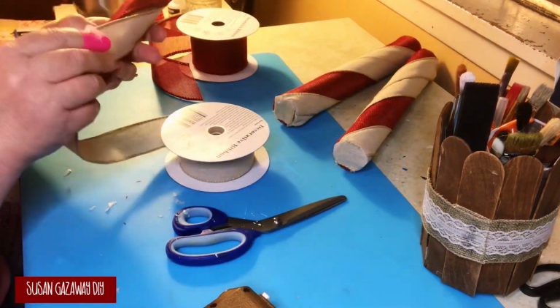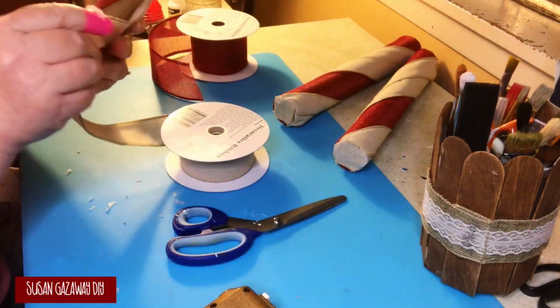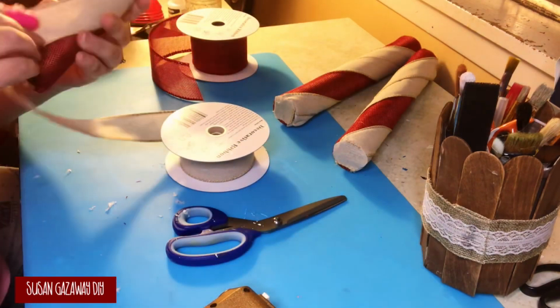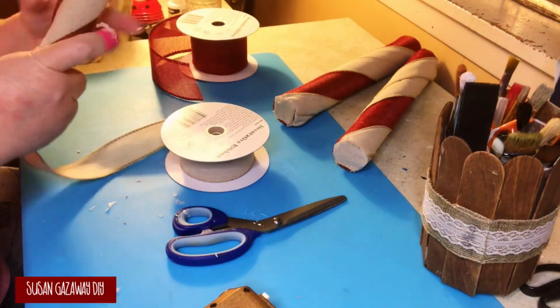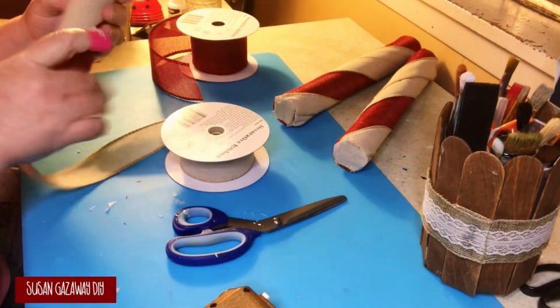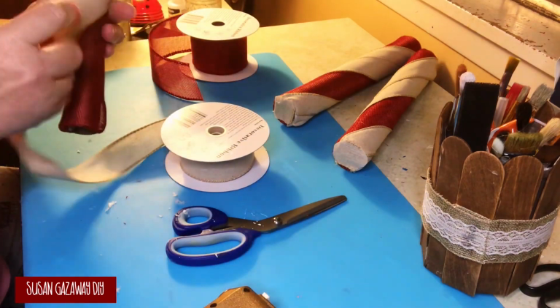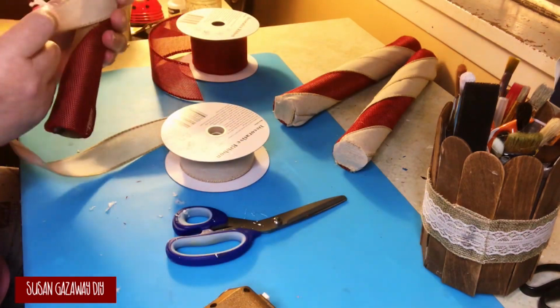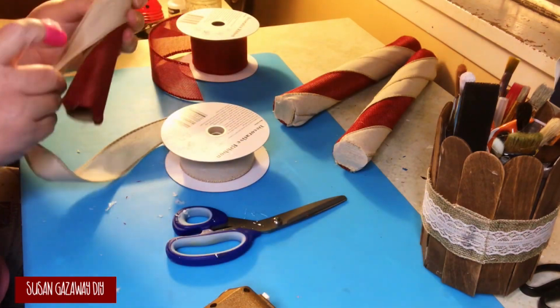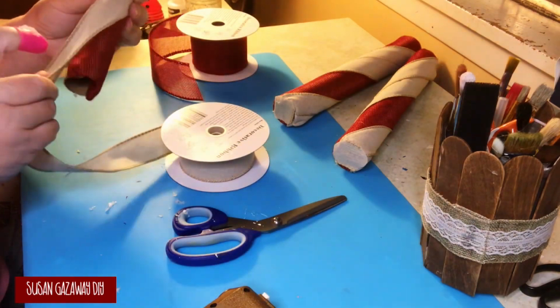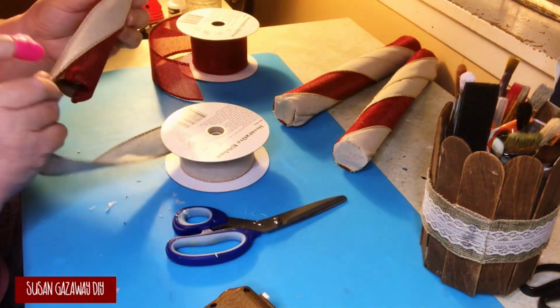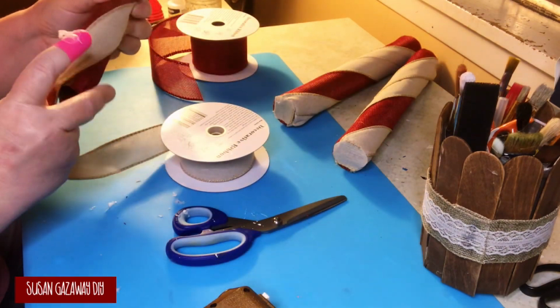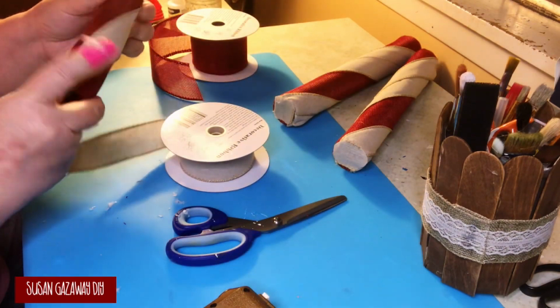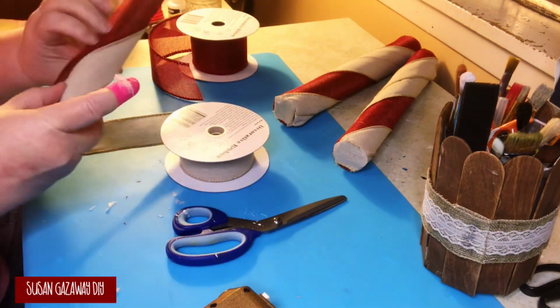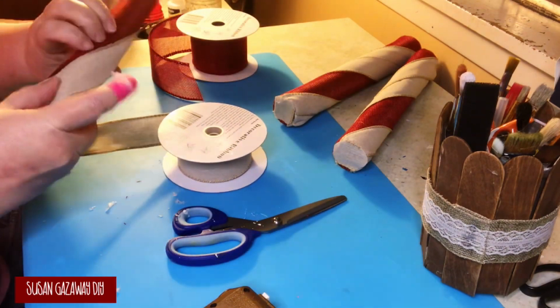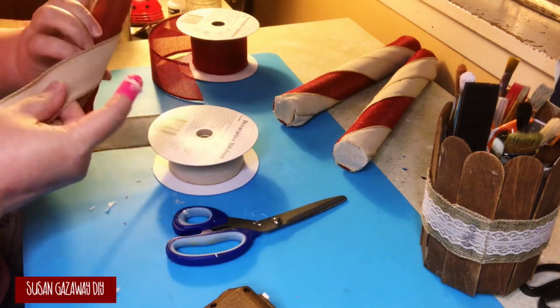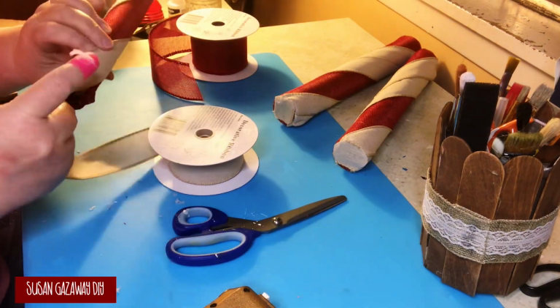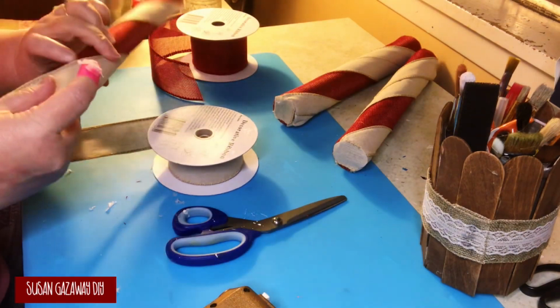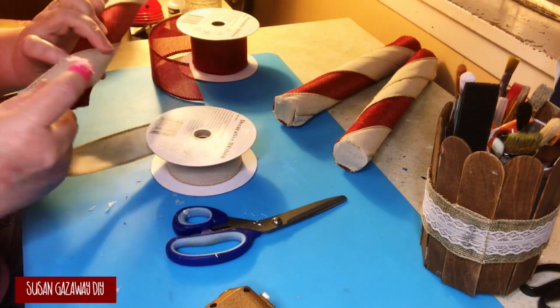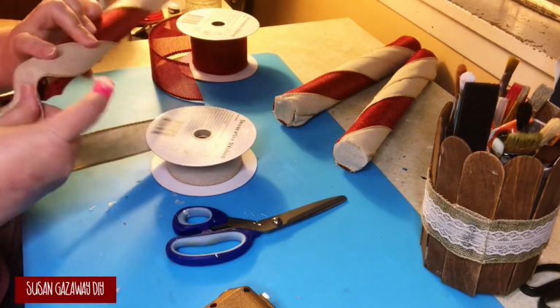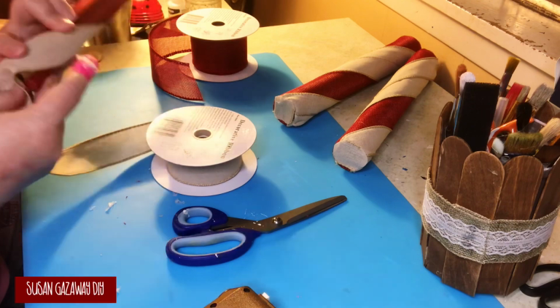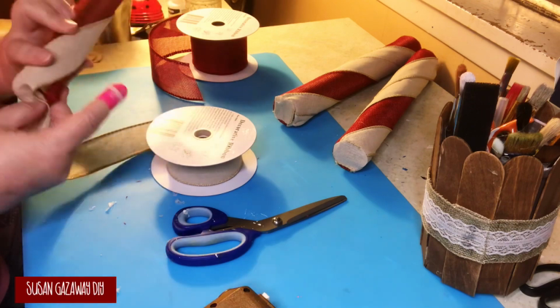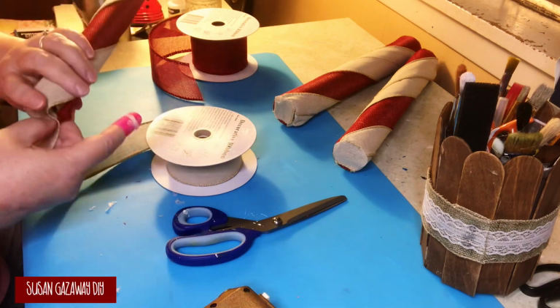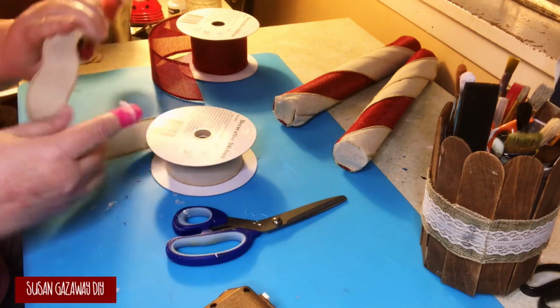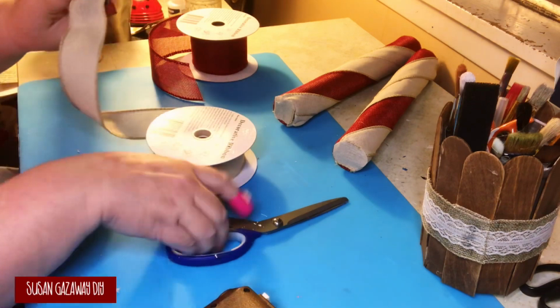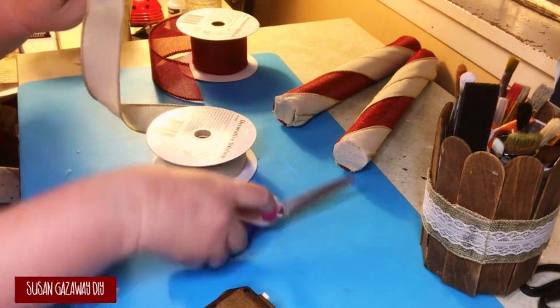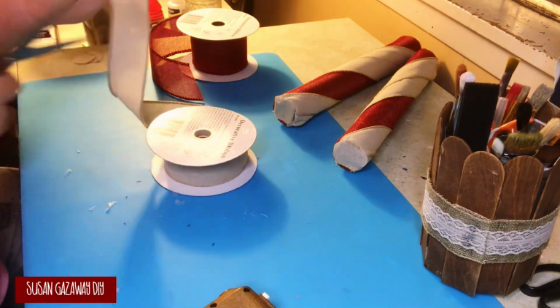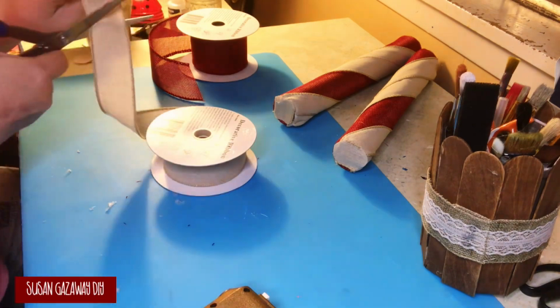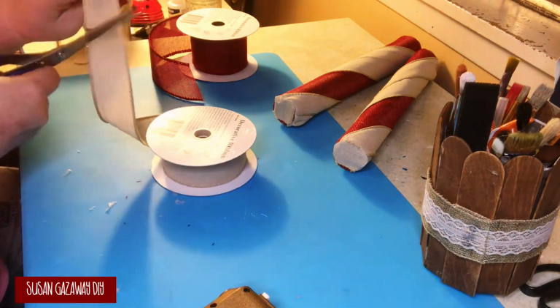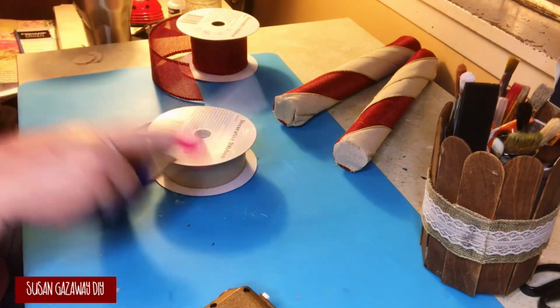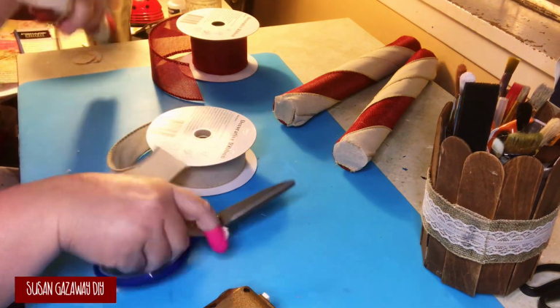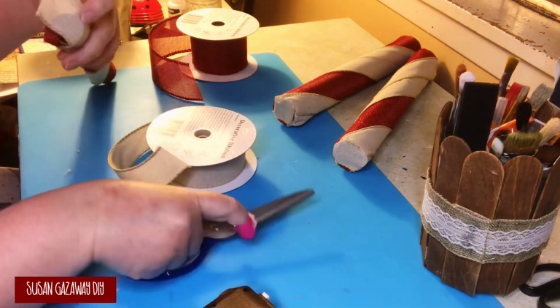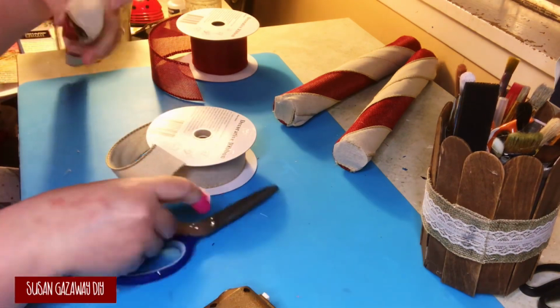For the smaller roll, I just did the same thing, but I only needed one strip of the khaki ribbon.